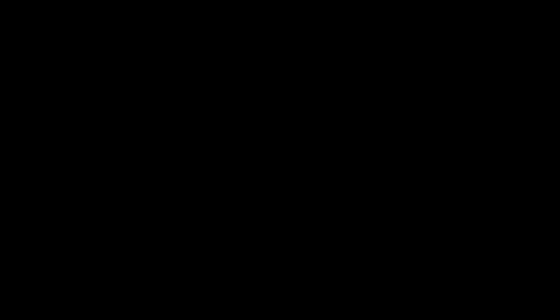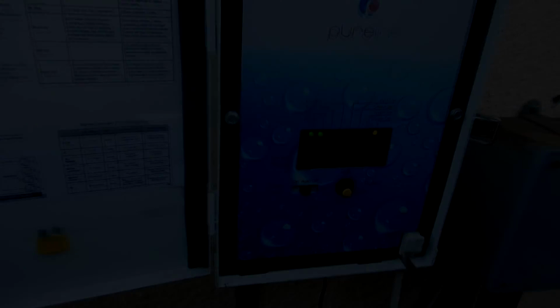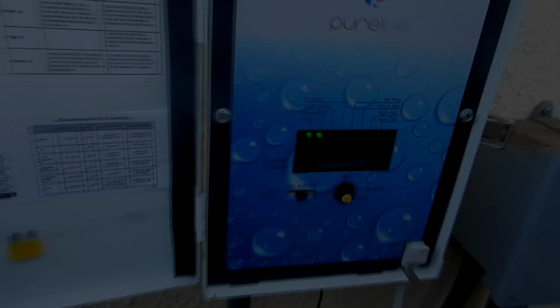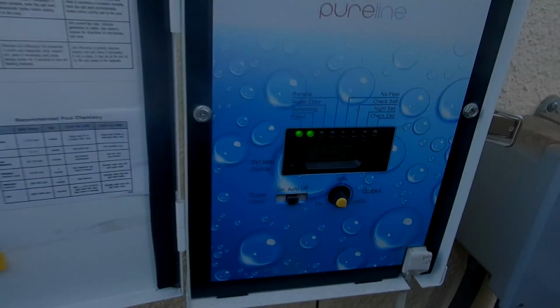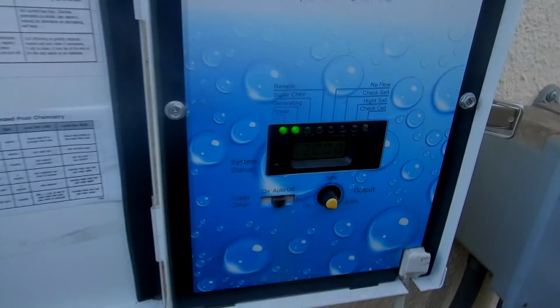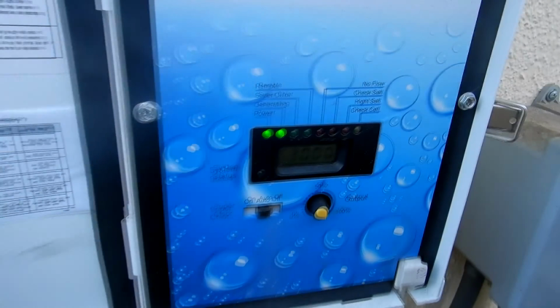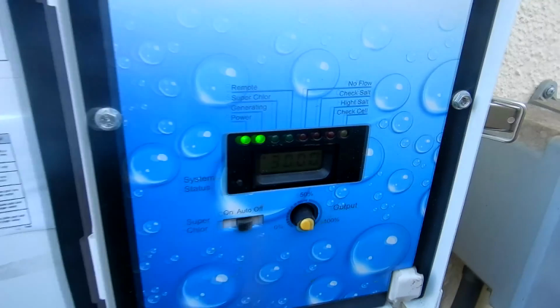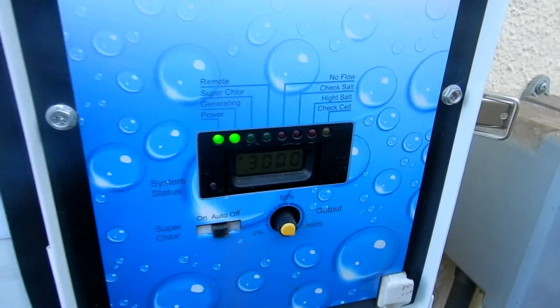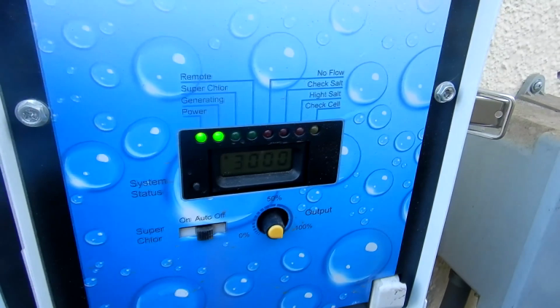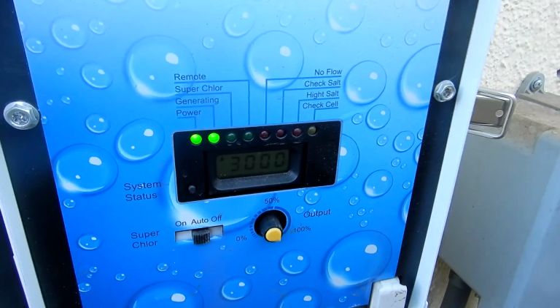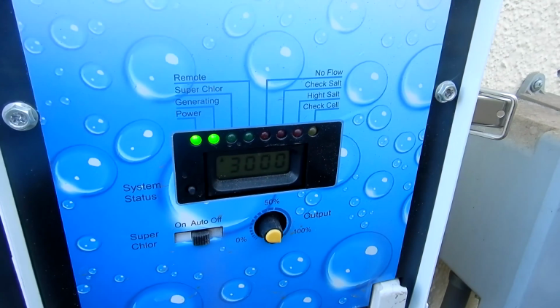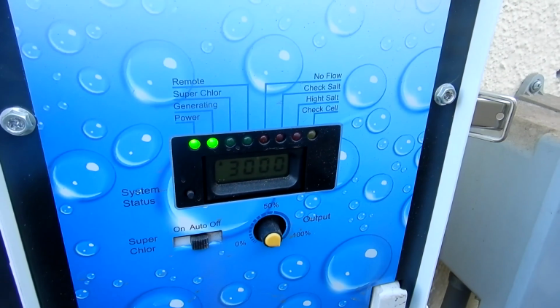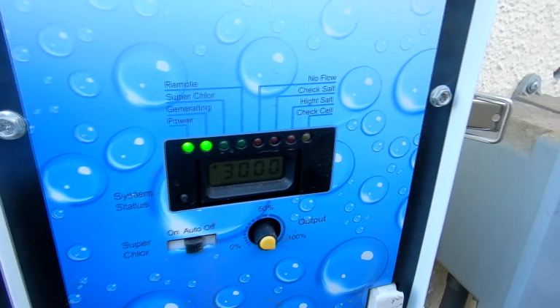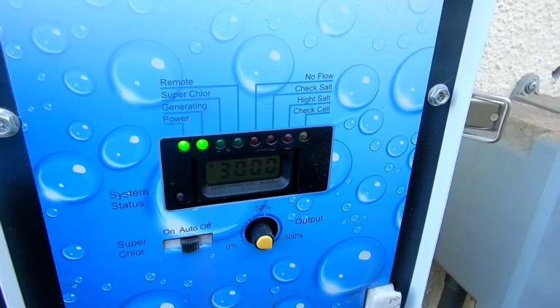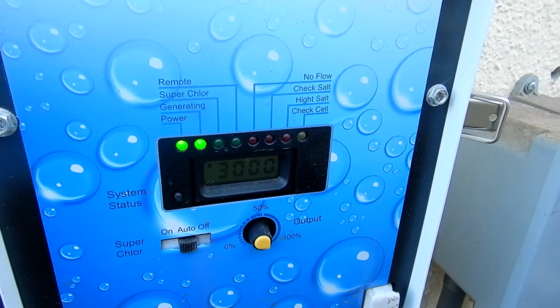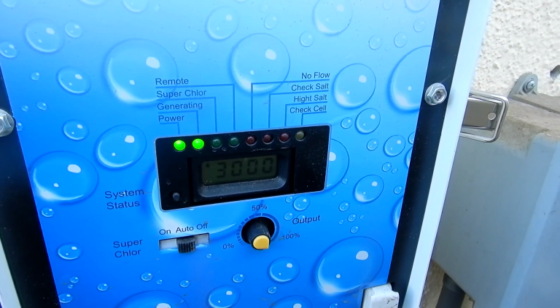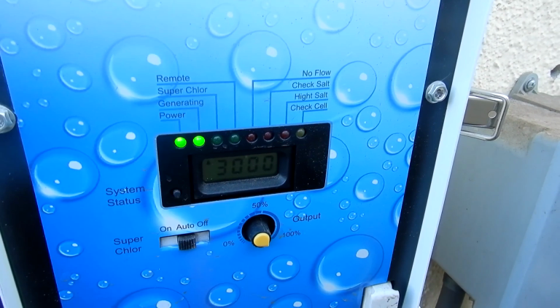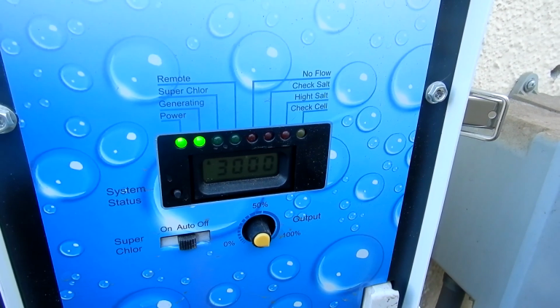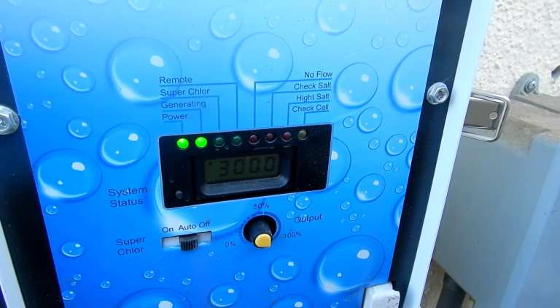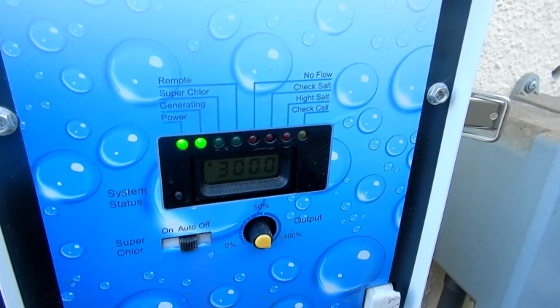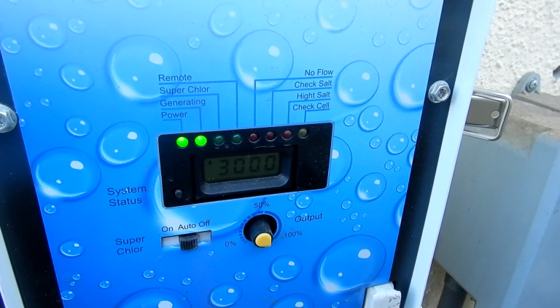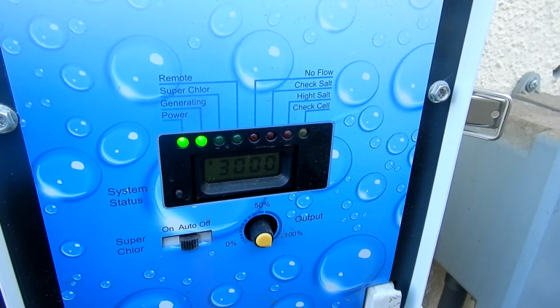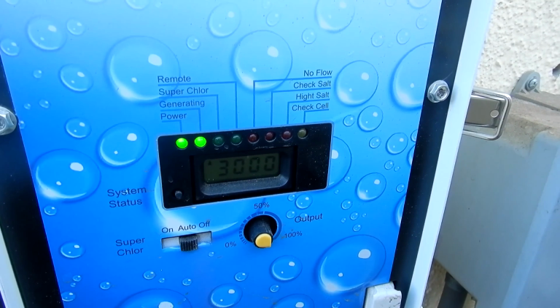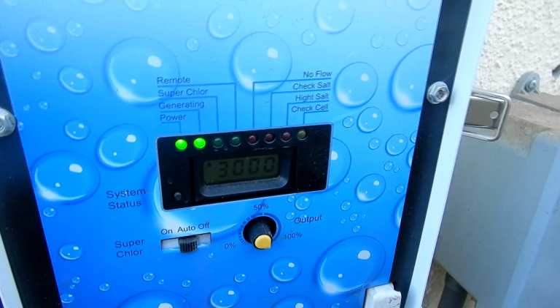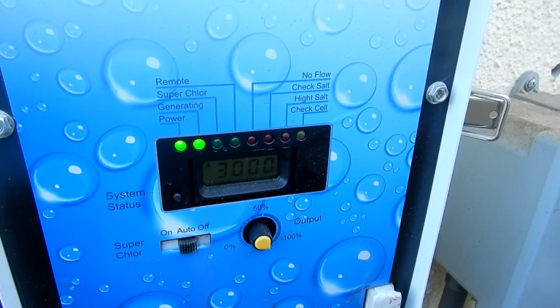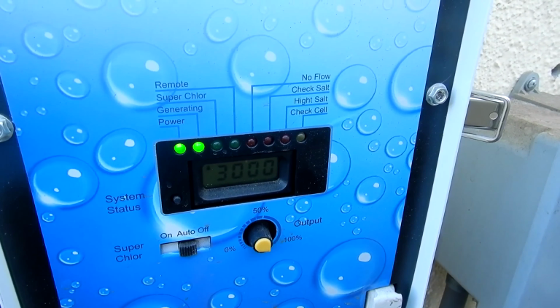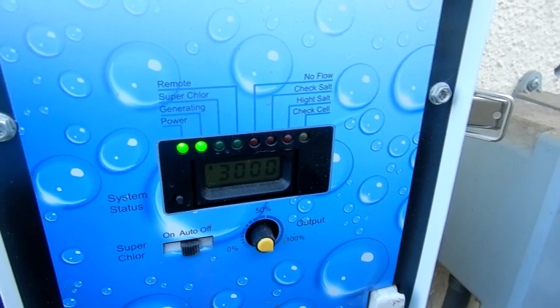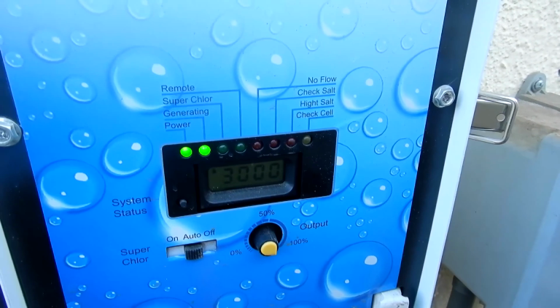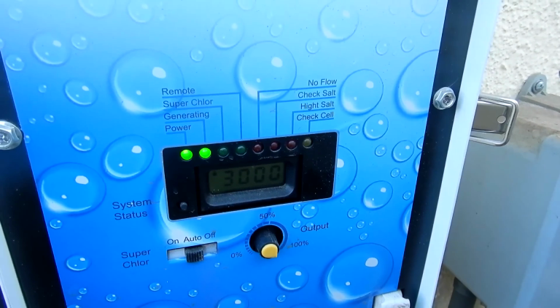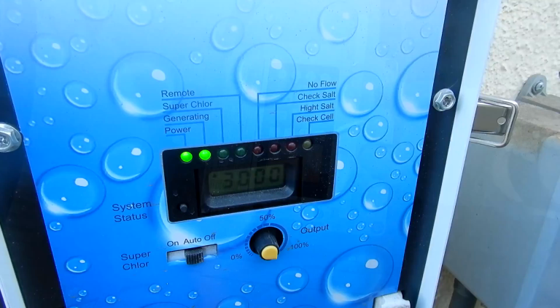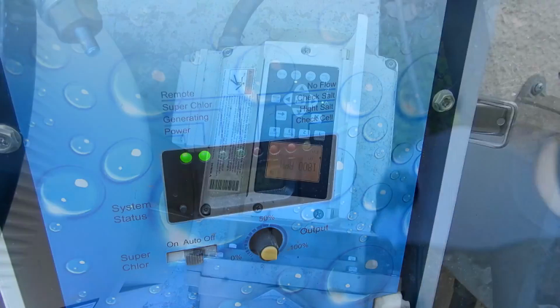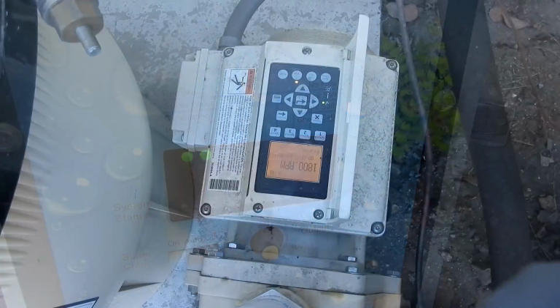In this video I'm going to show you how to clean a PureLine salt cell. You'll see the yellow flashing light on the panel indicating the cell is dirty.